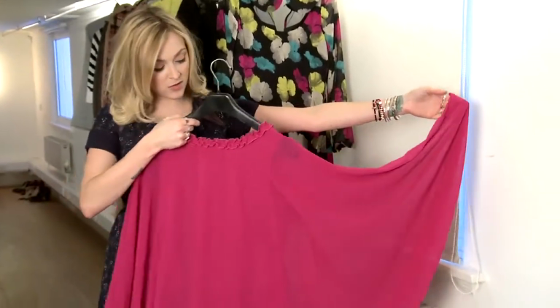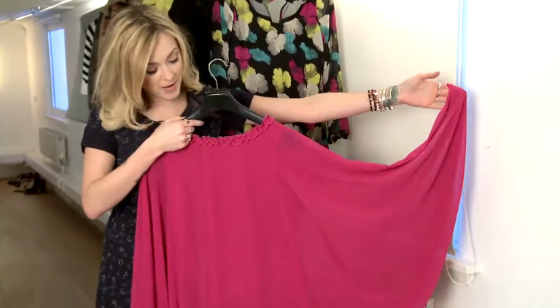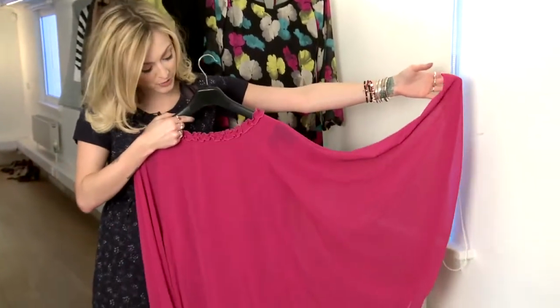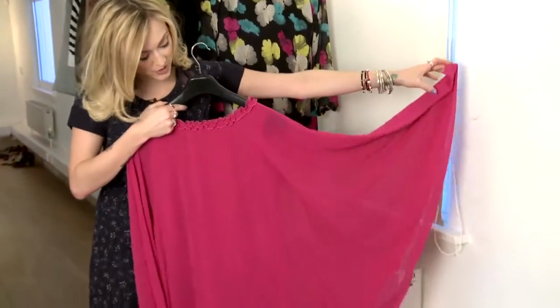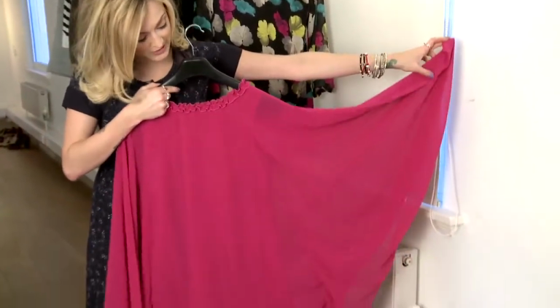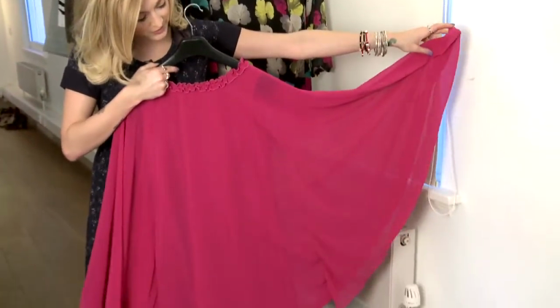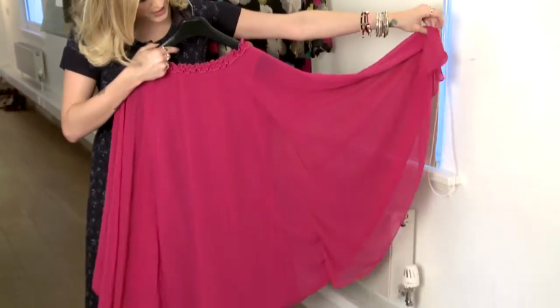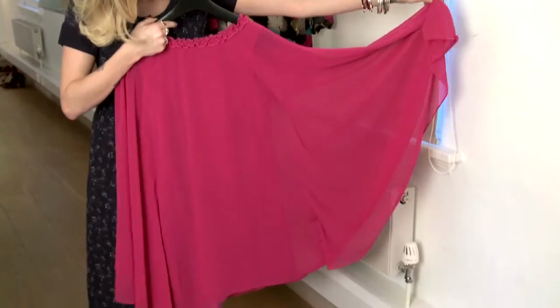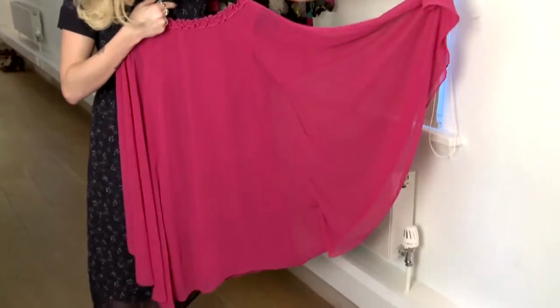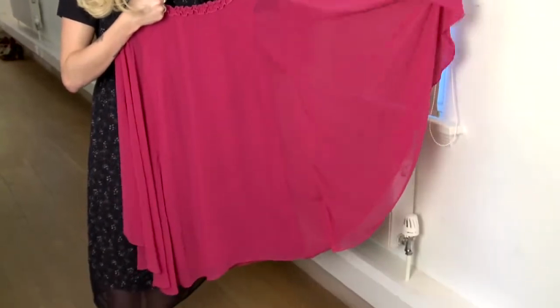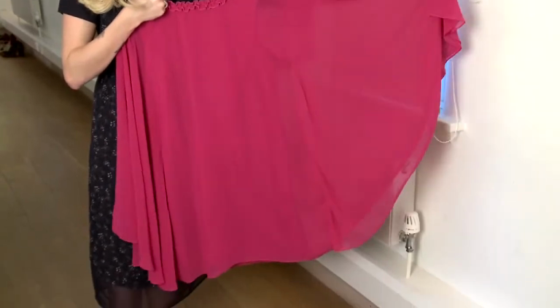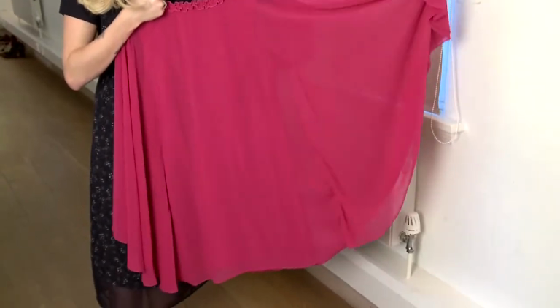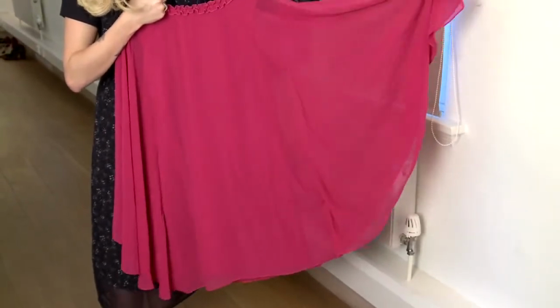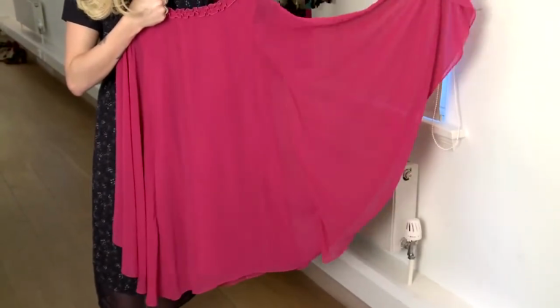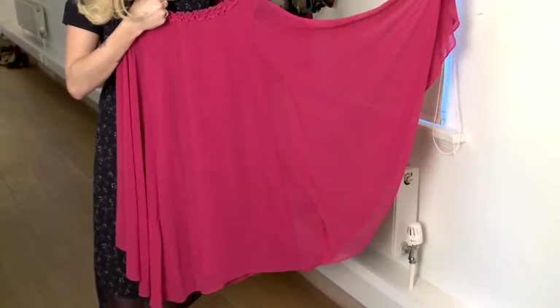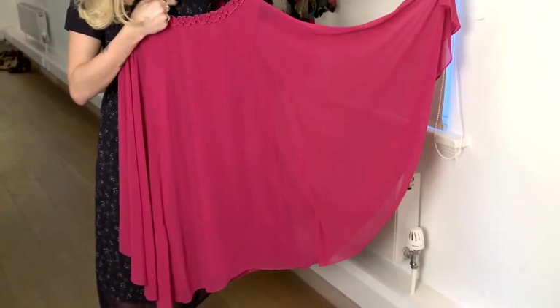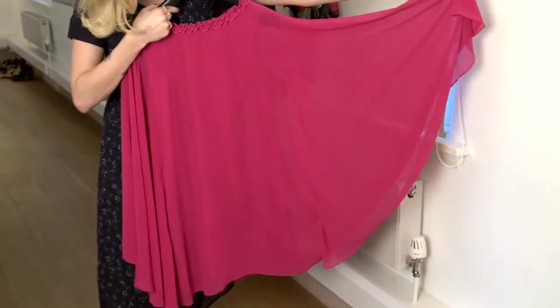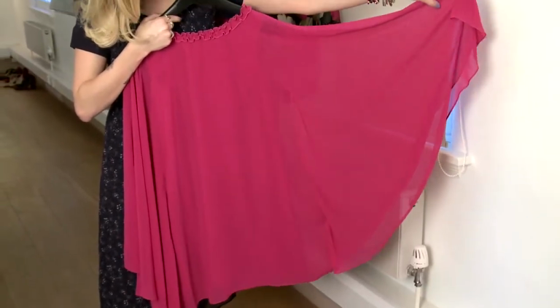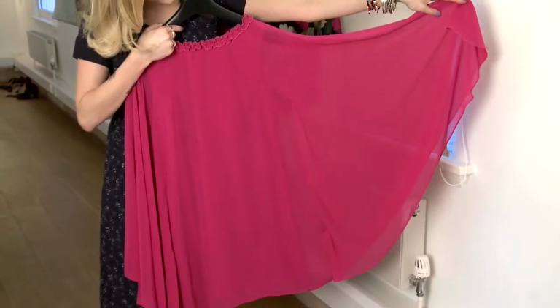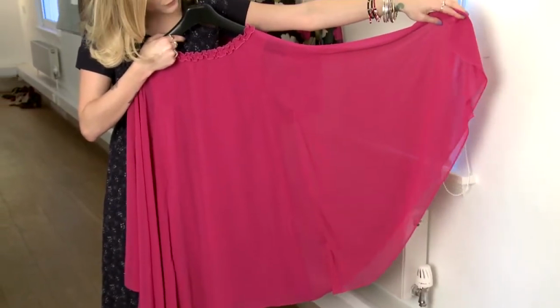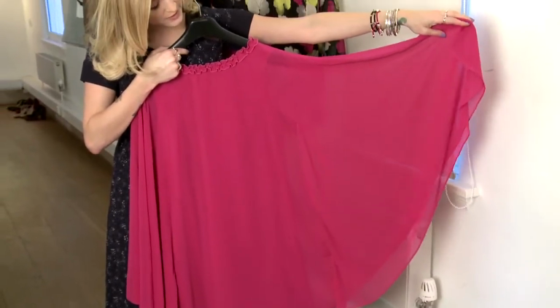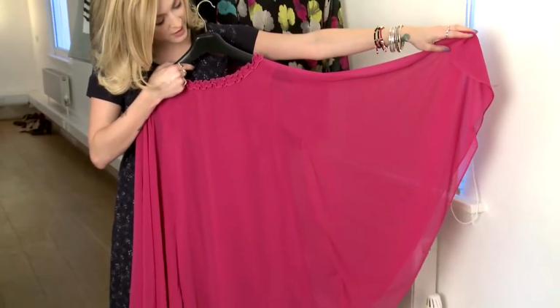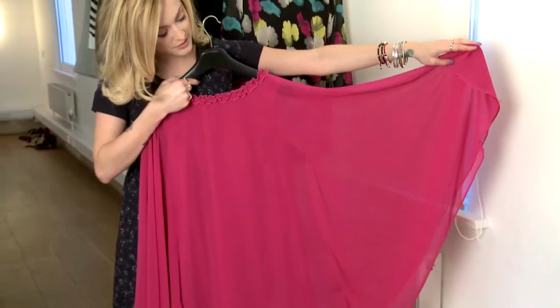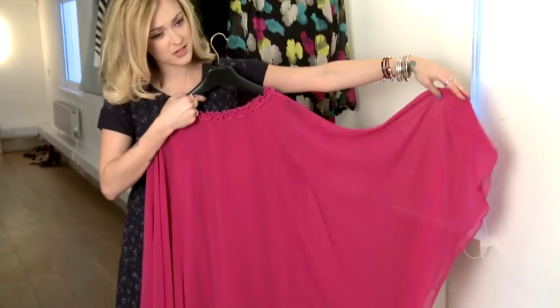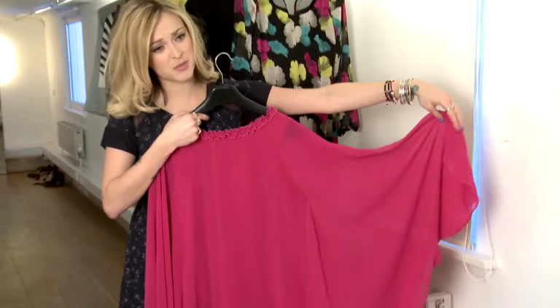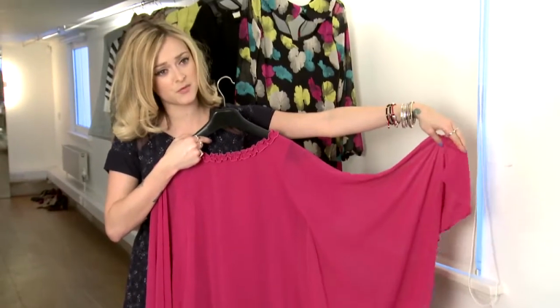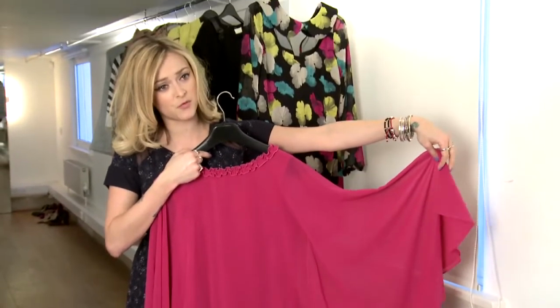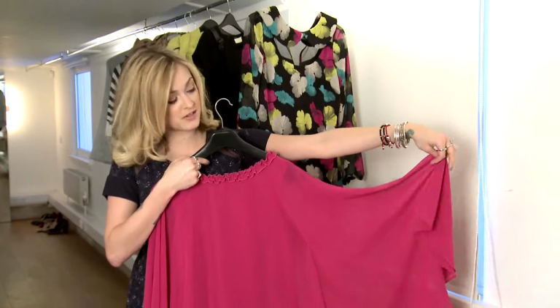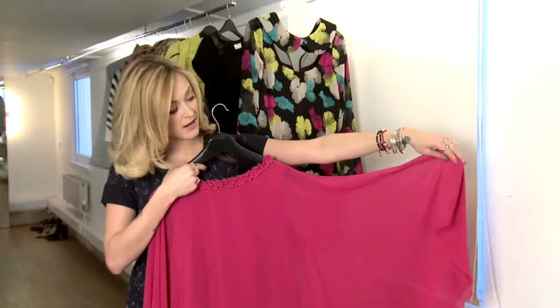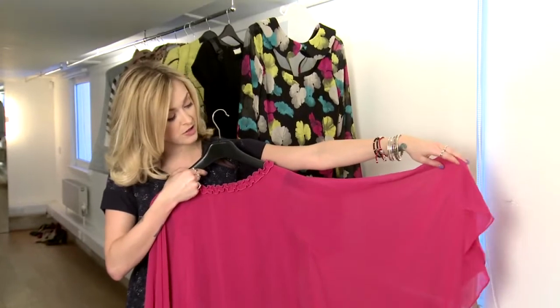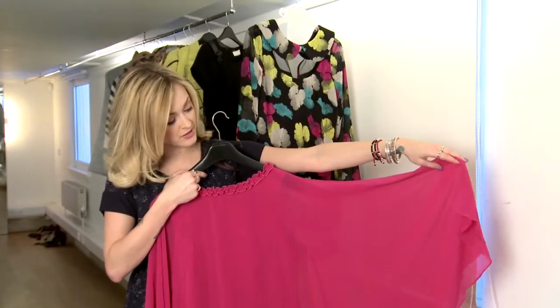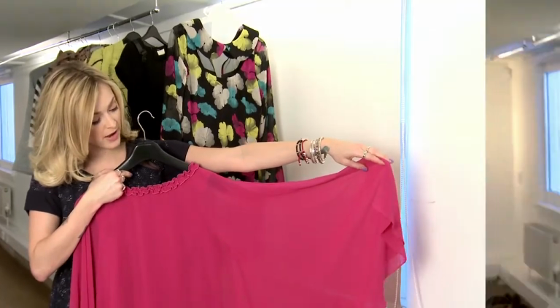Basically it's this whole kind of winged effect. You've got the main body of the dress underneath and then these huge wings which just come off either side. It's such a beautiful, floaty, elegant dress to wear.